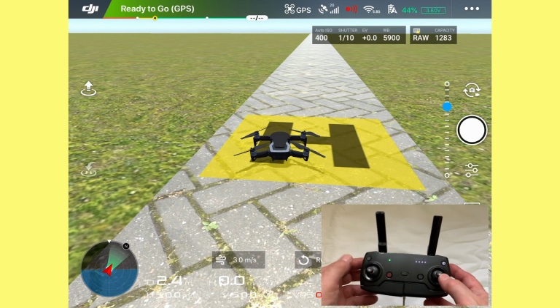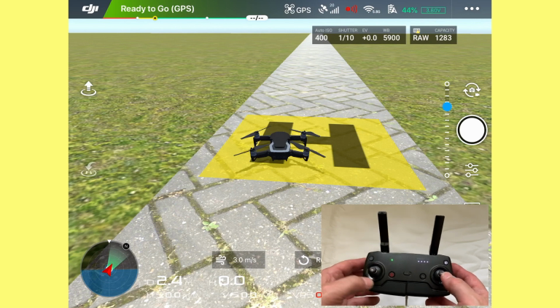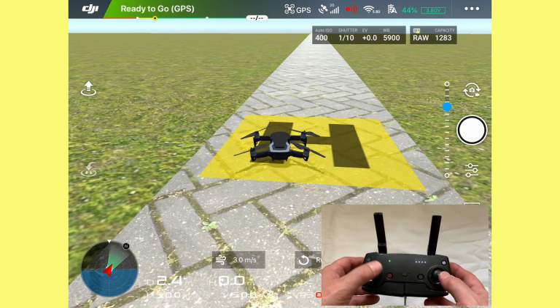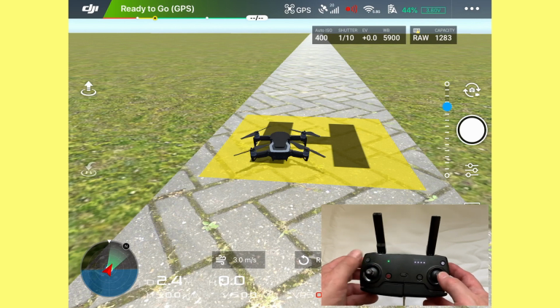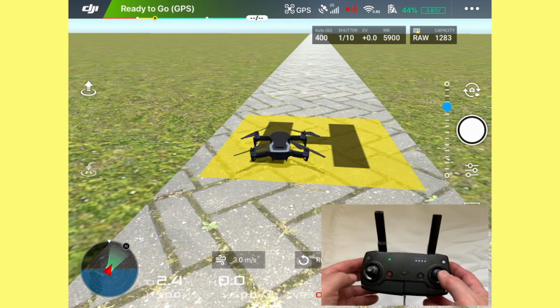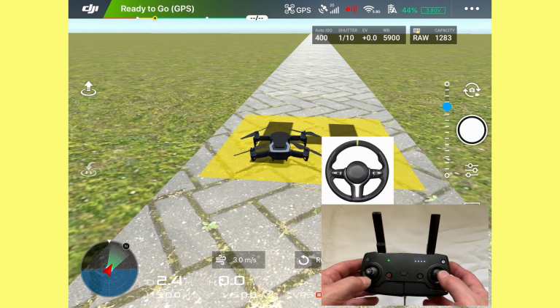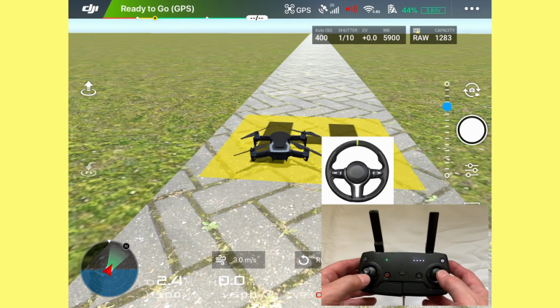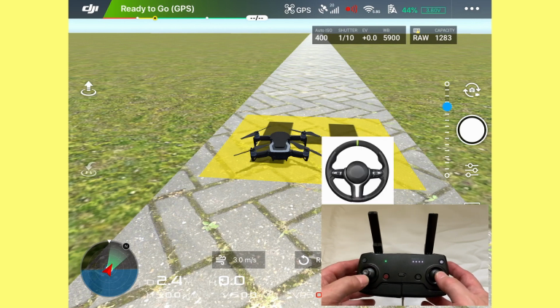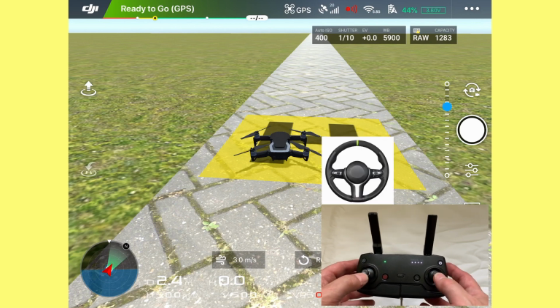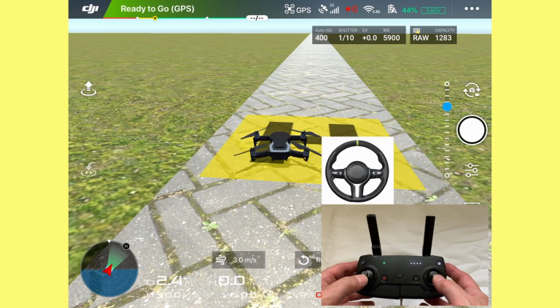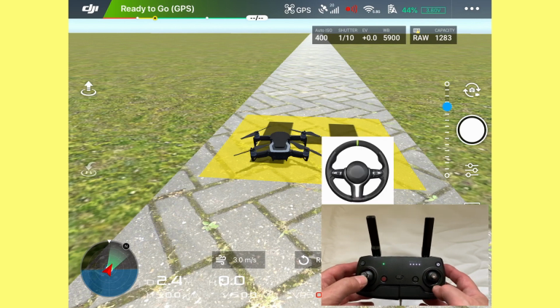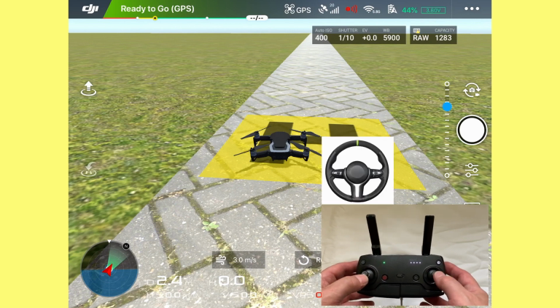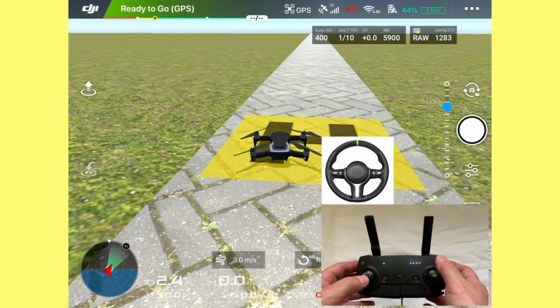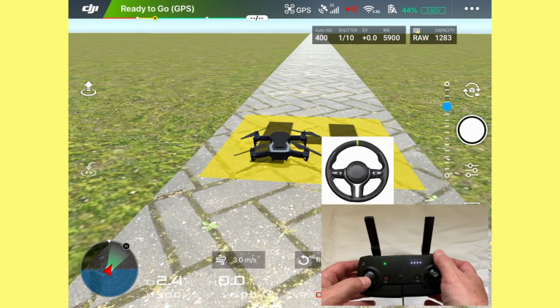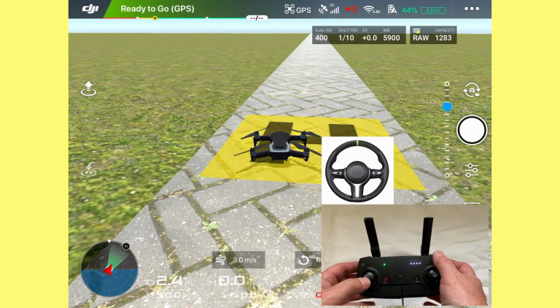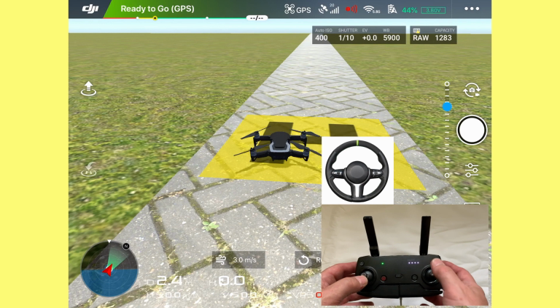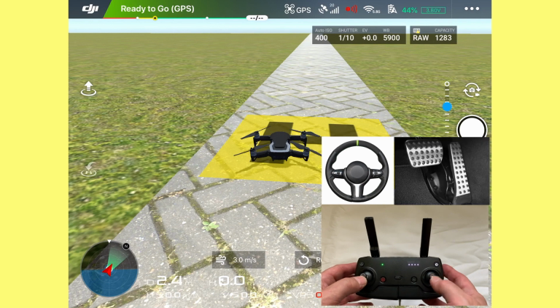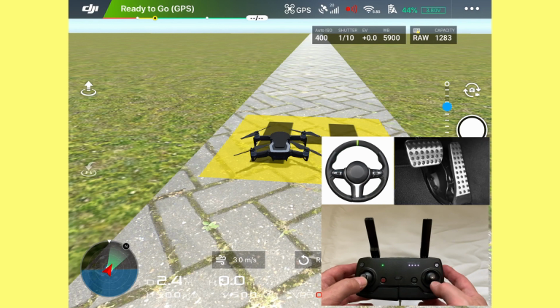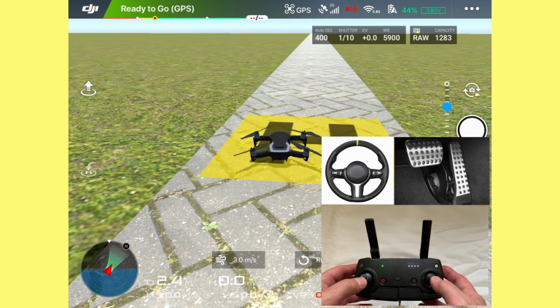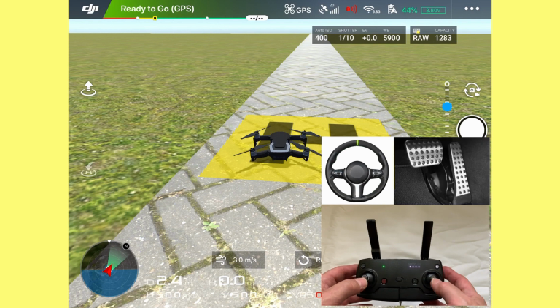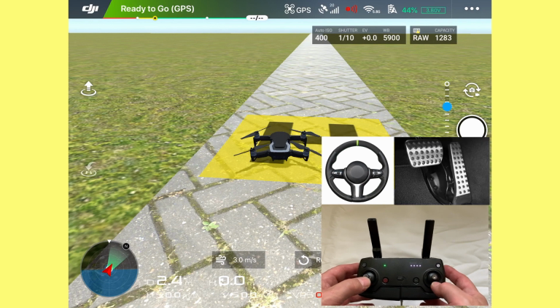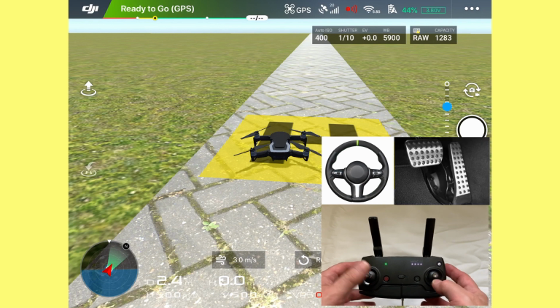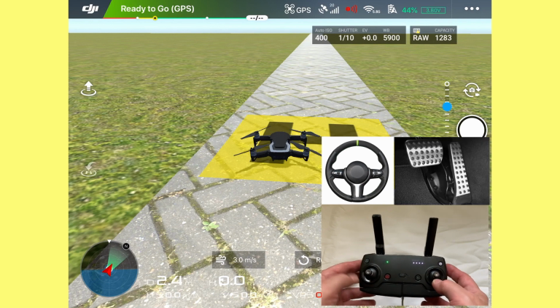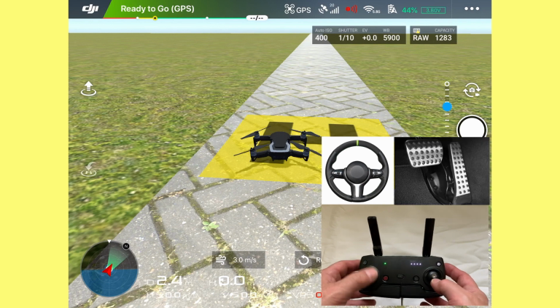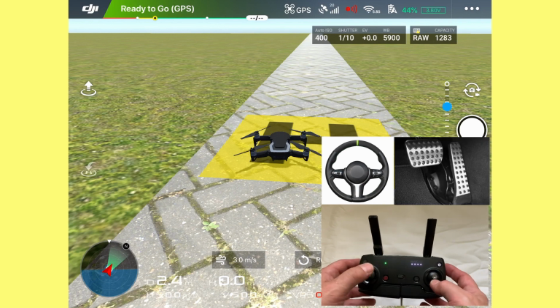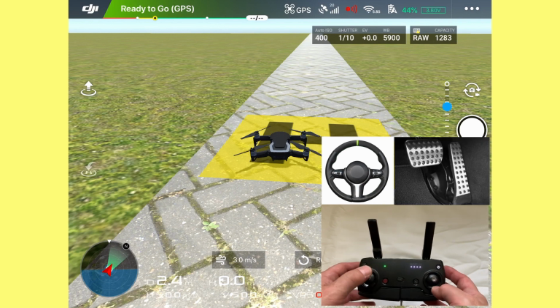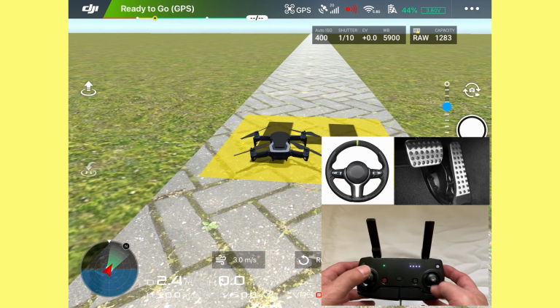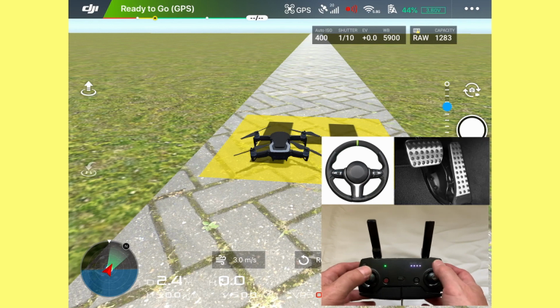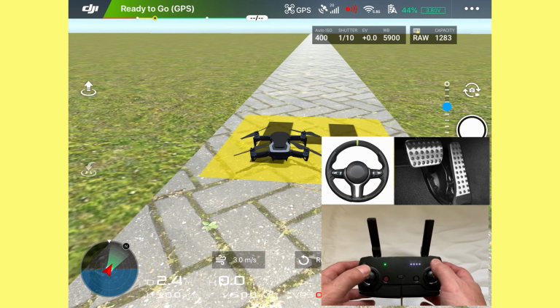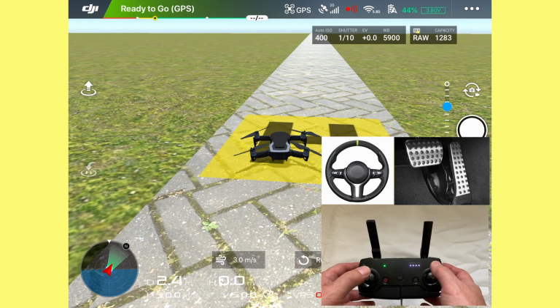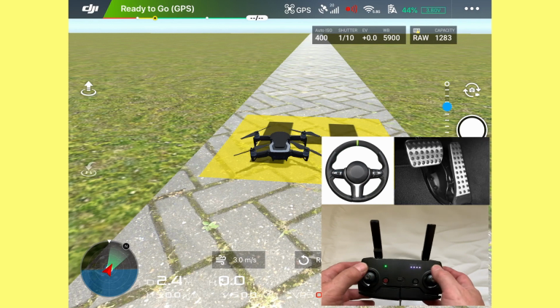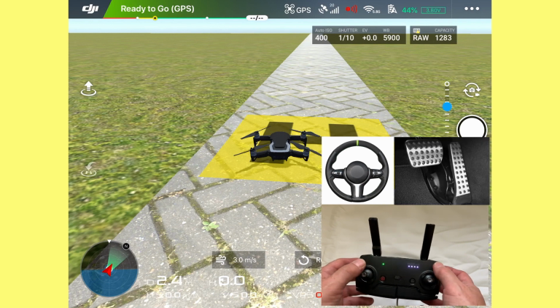Remember that the left stick is your steering wheel and the right stick is your accelerator pedal. Left stick: steering wheel. Right stick: accelerator pedal.